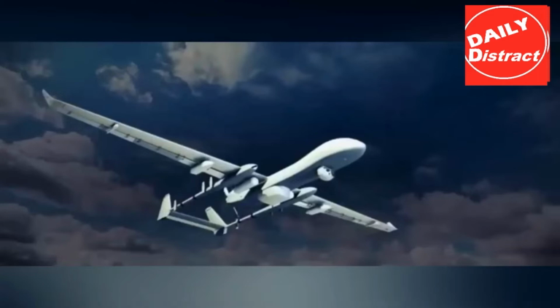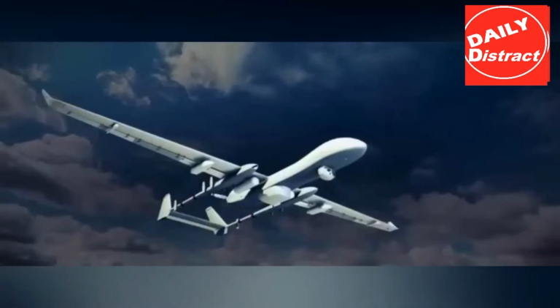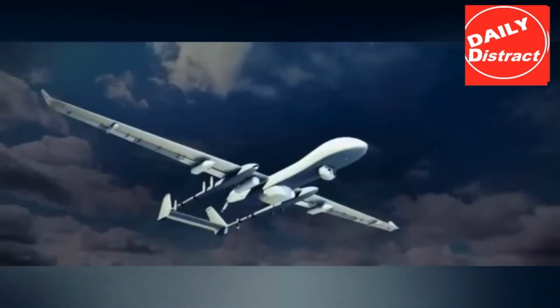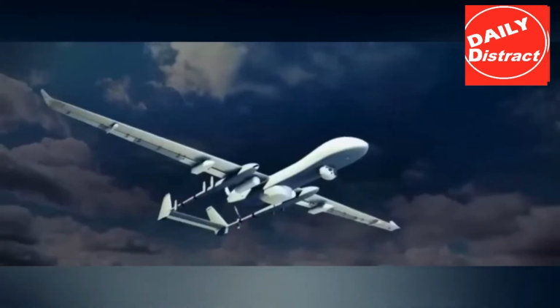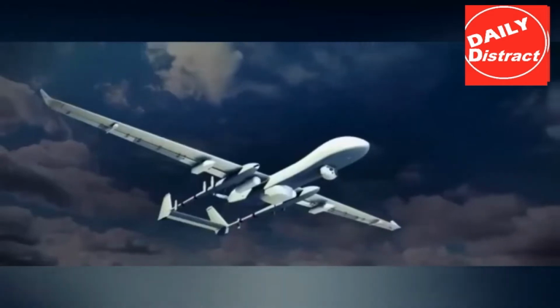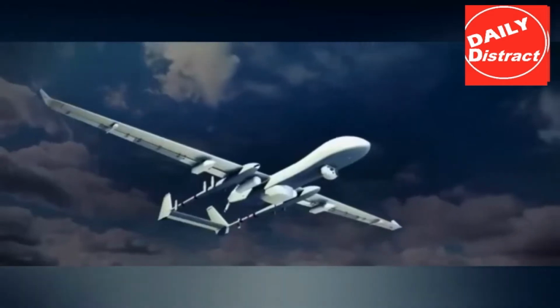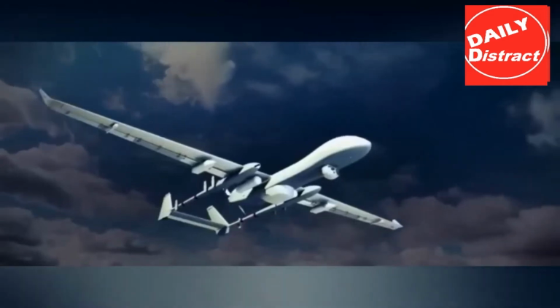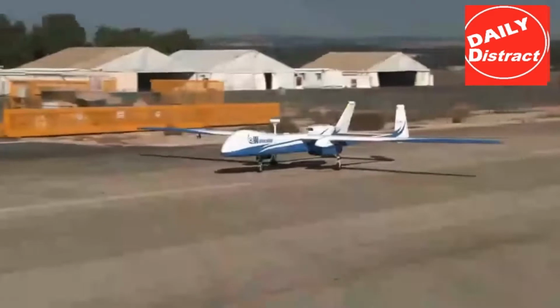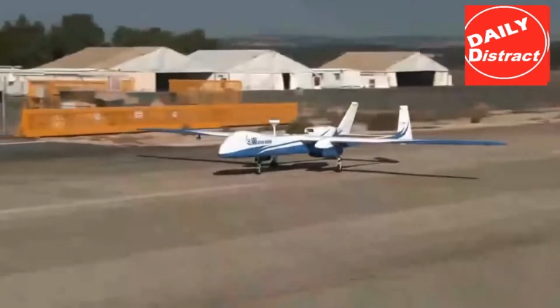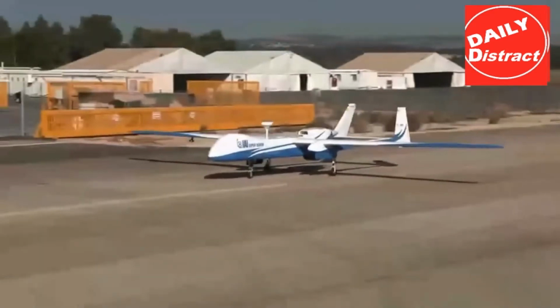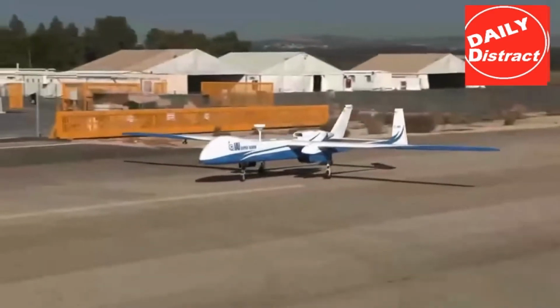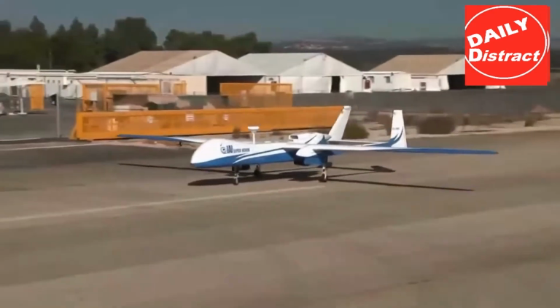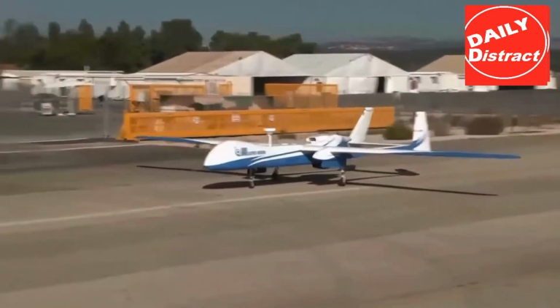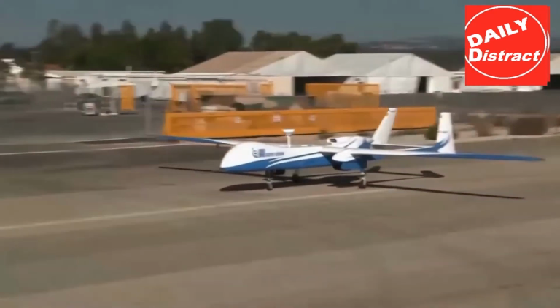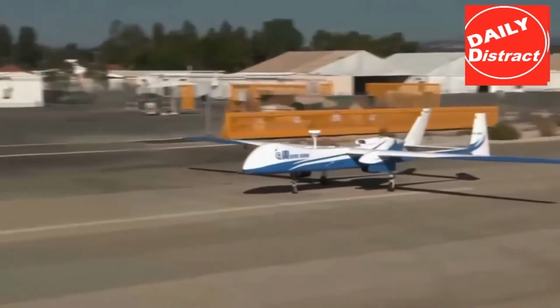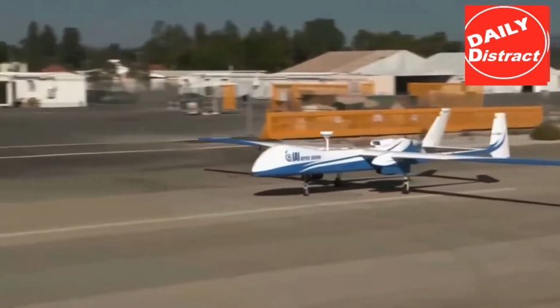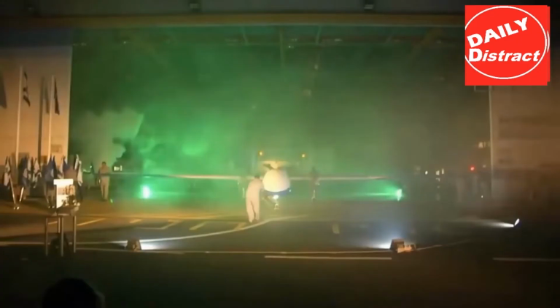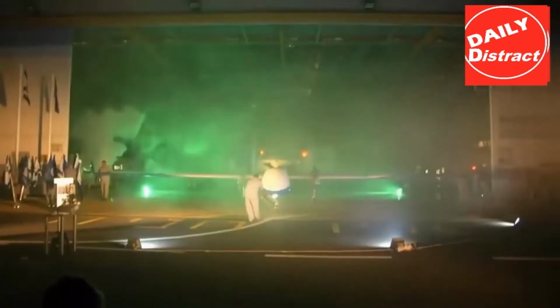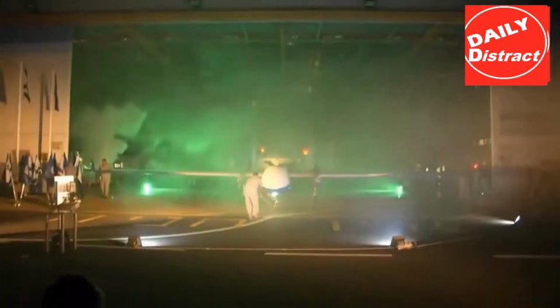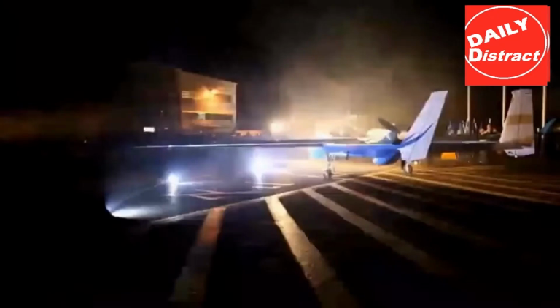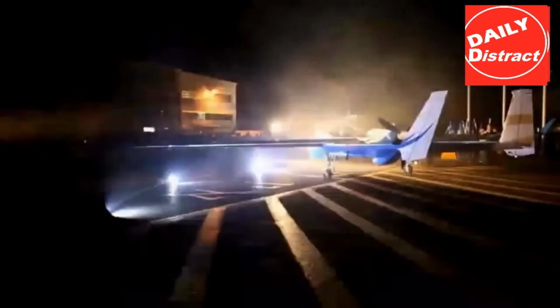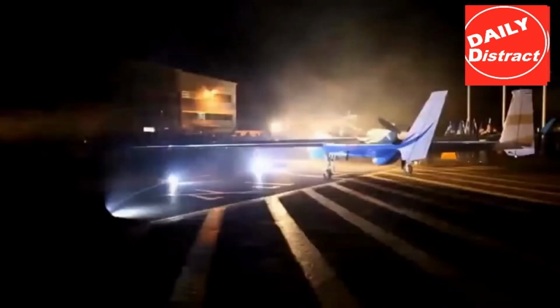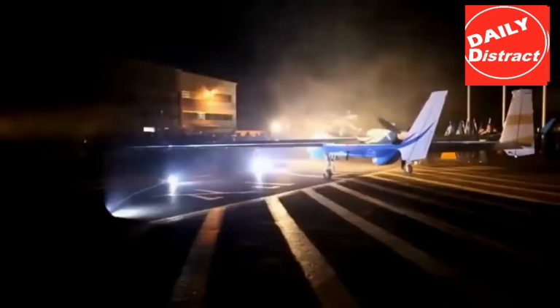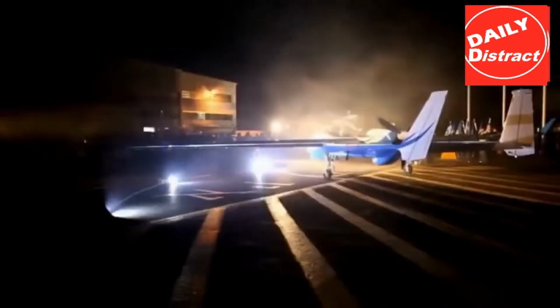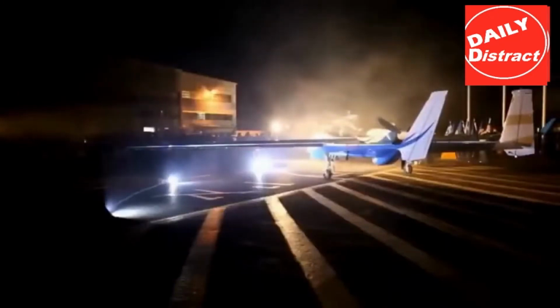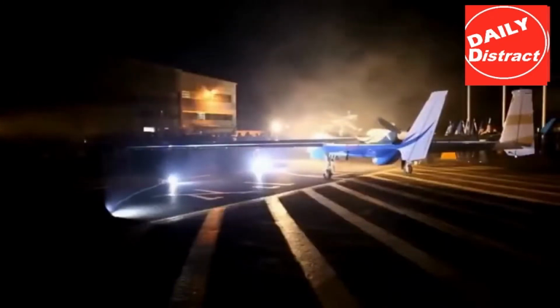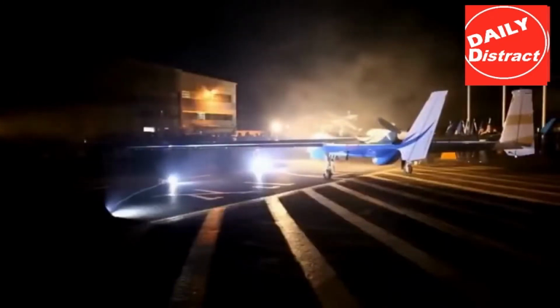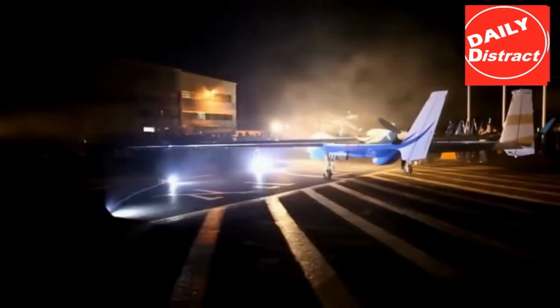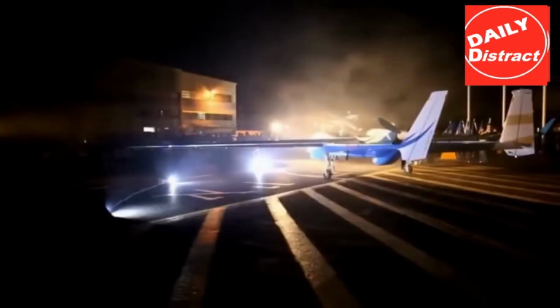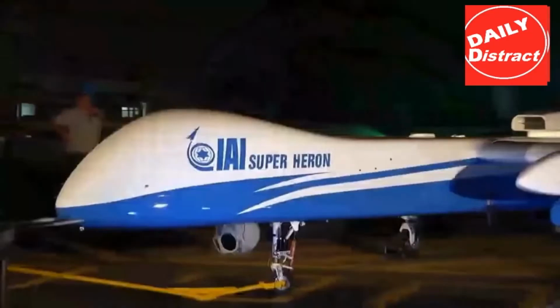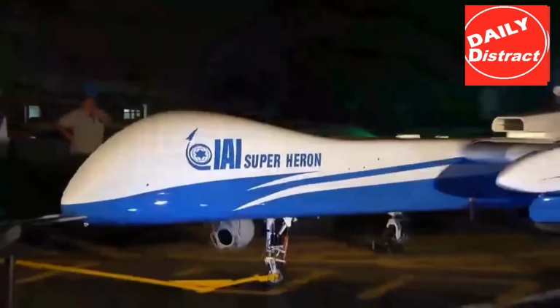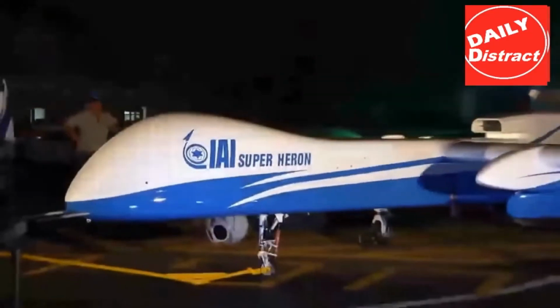Hello there, welcome to our channel. Today we'll tell you about the Israeli drone Heron.